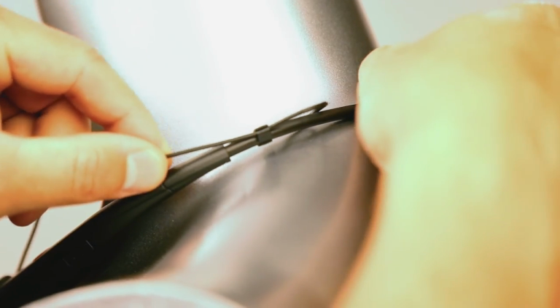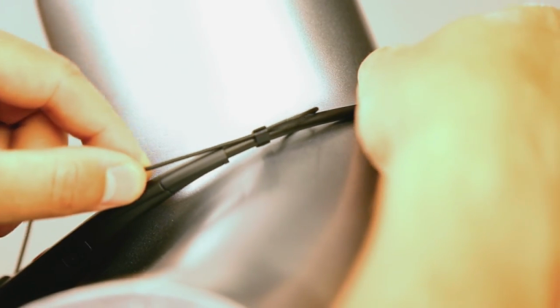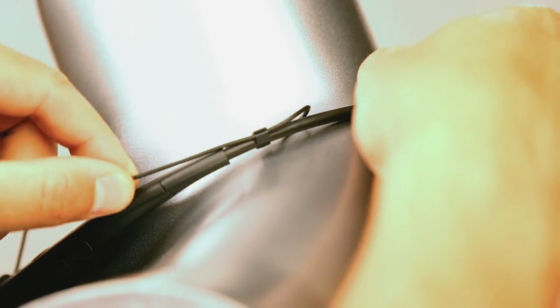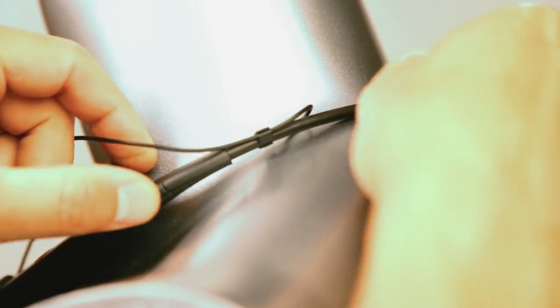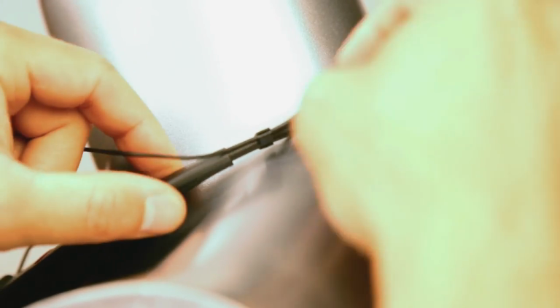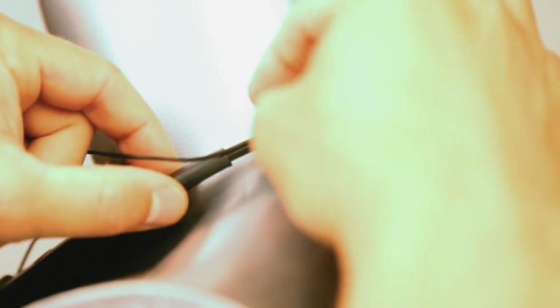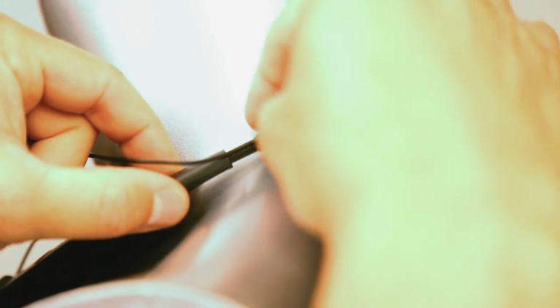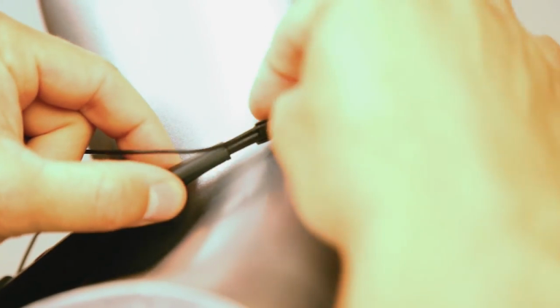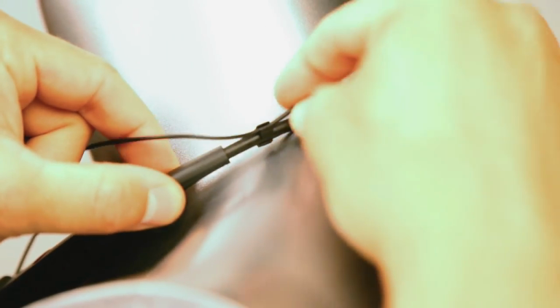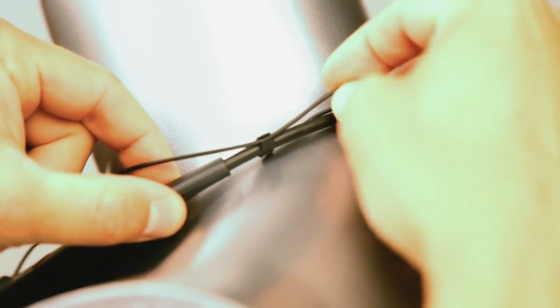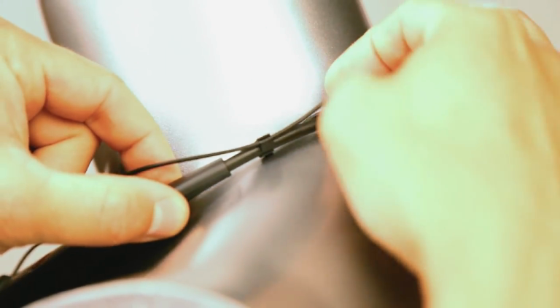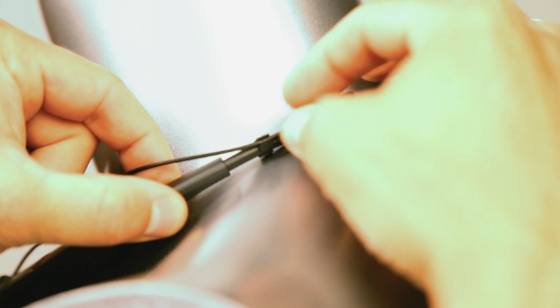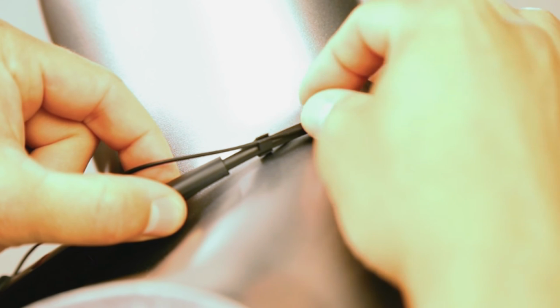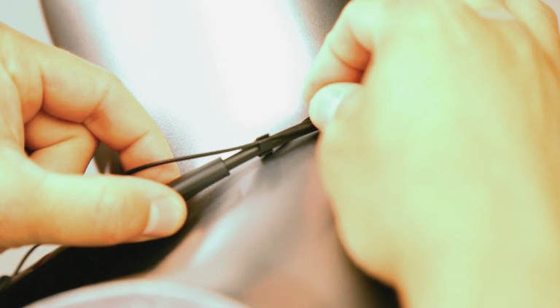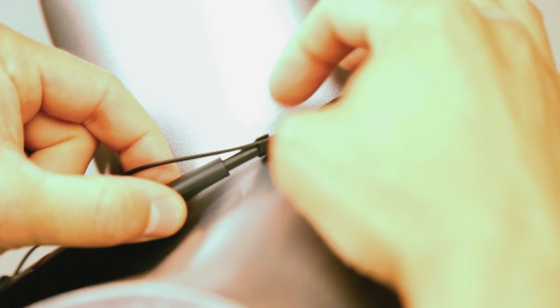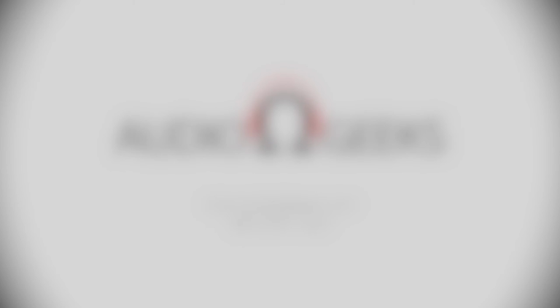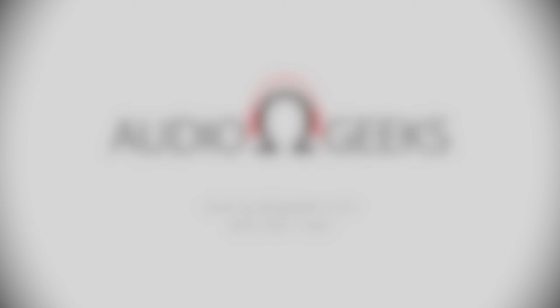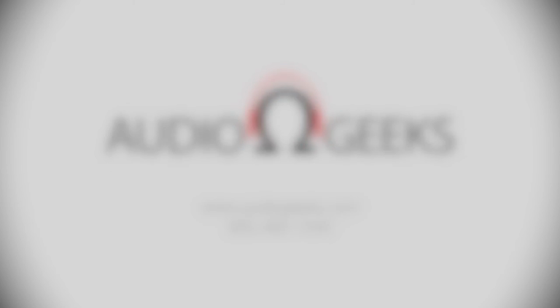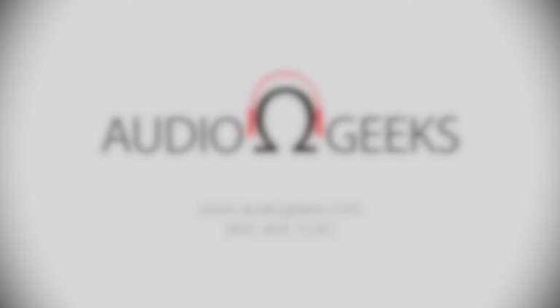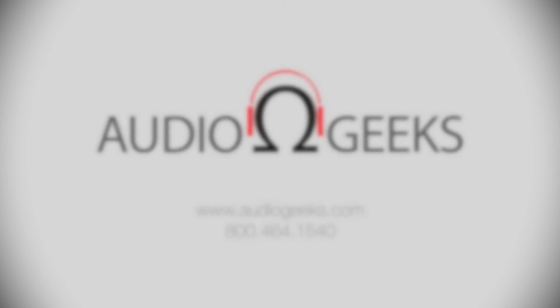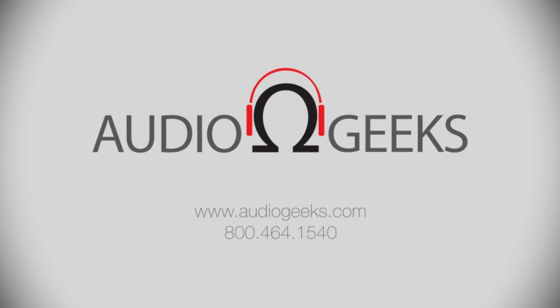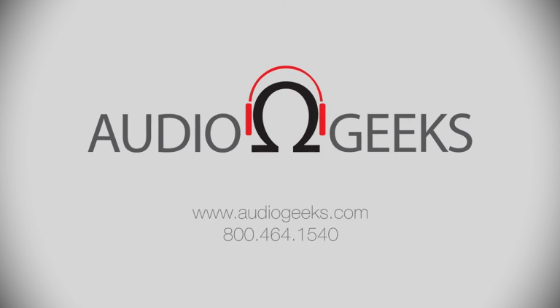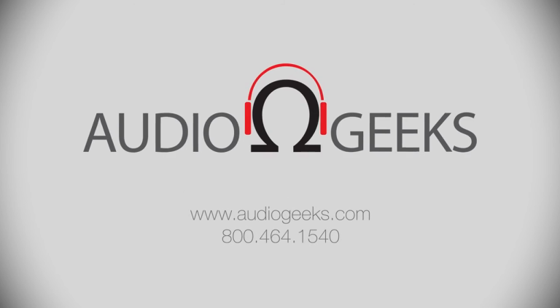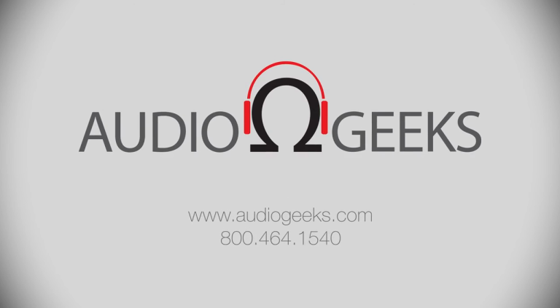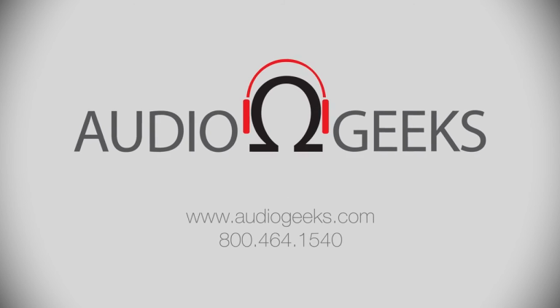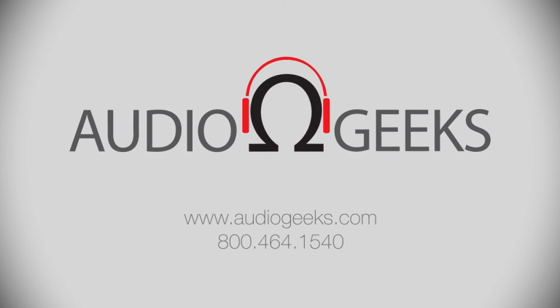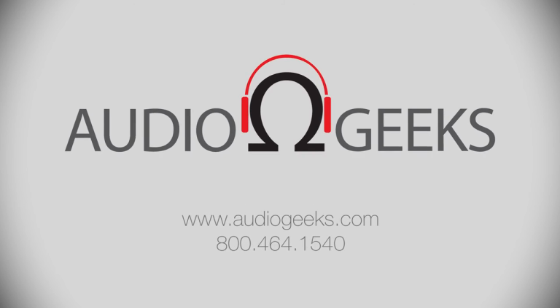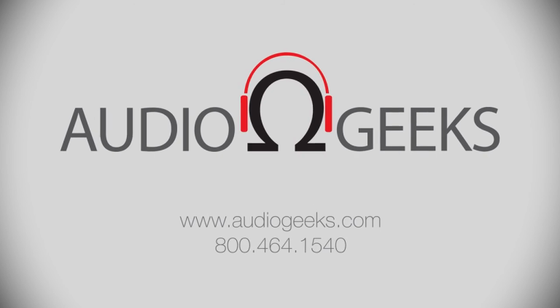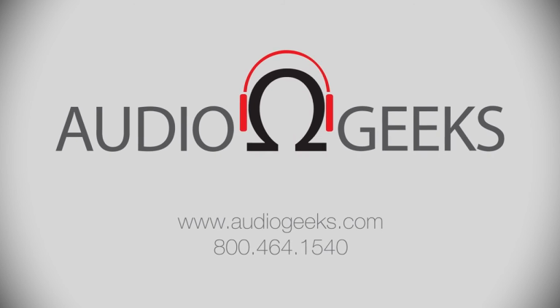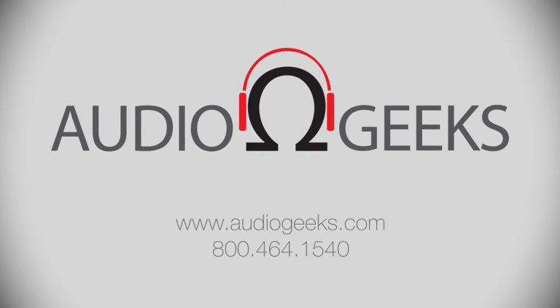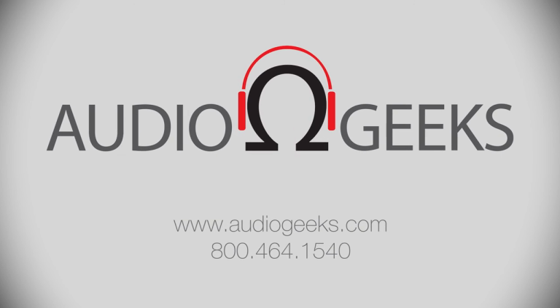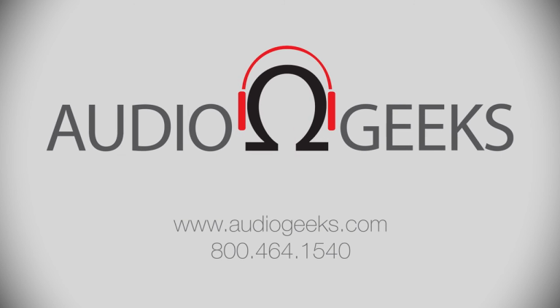The Fiatin BT100 NC. Go the distance now at AudioGeeks.com.